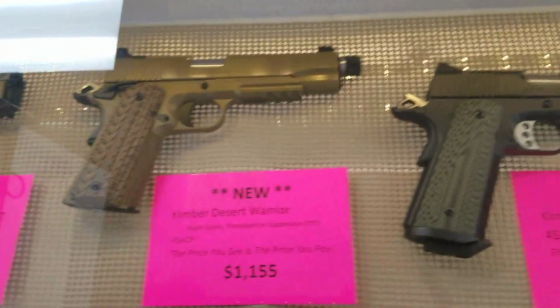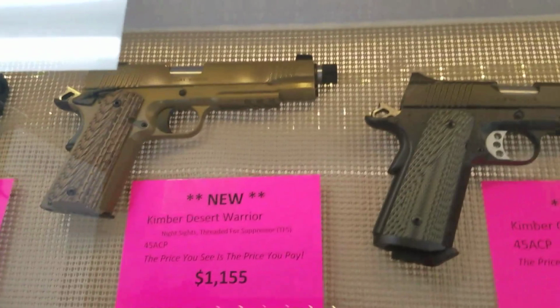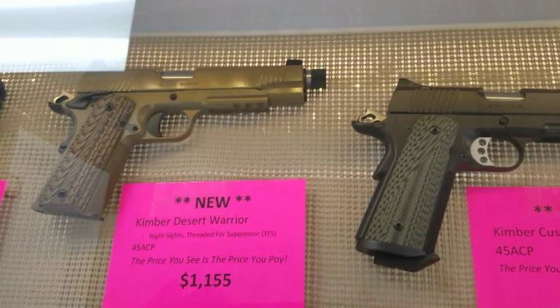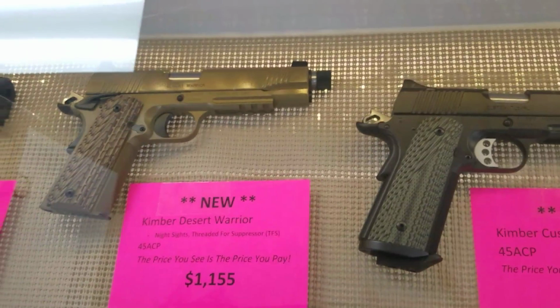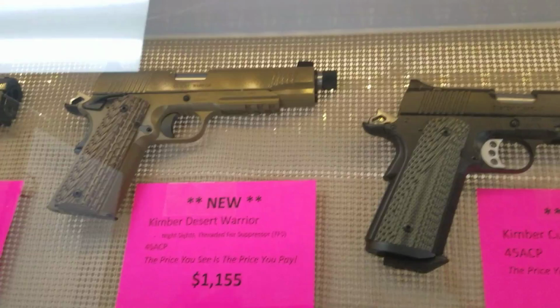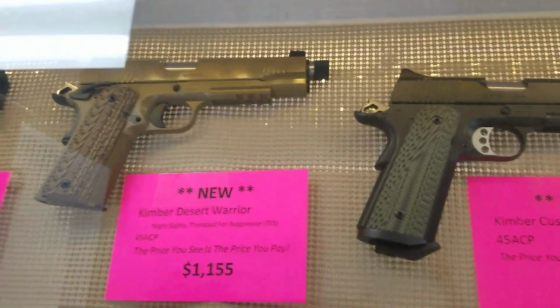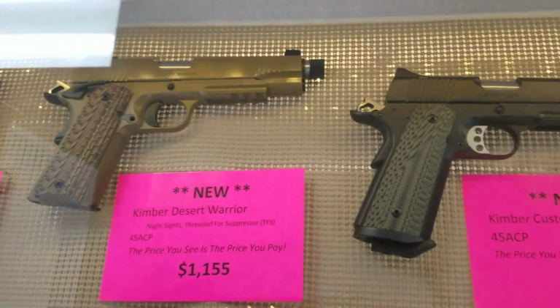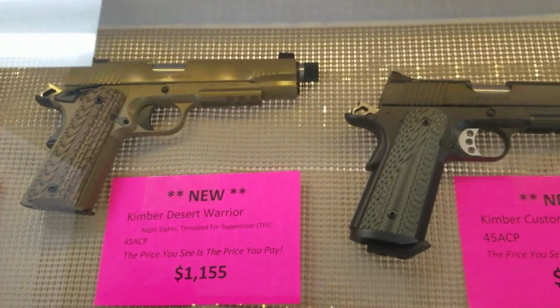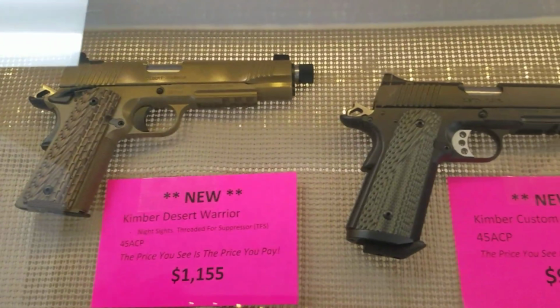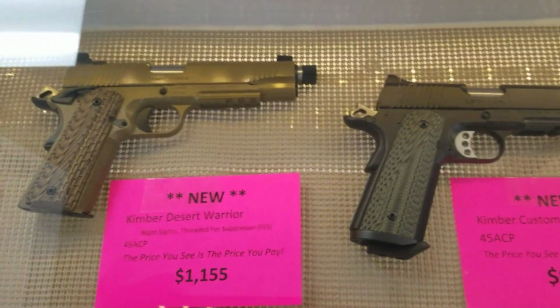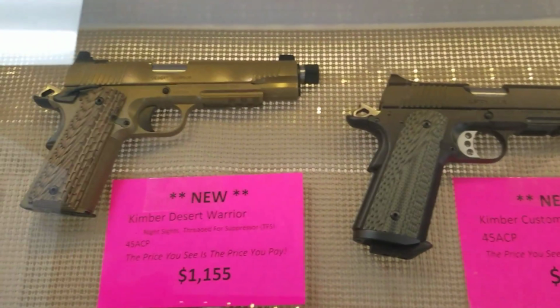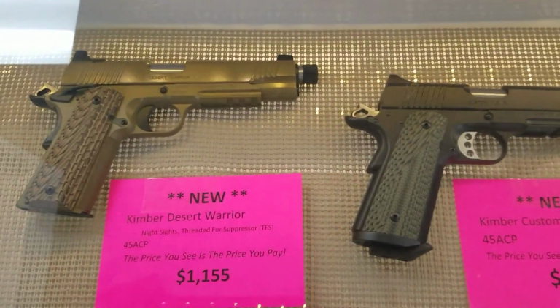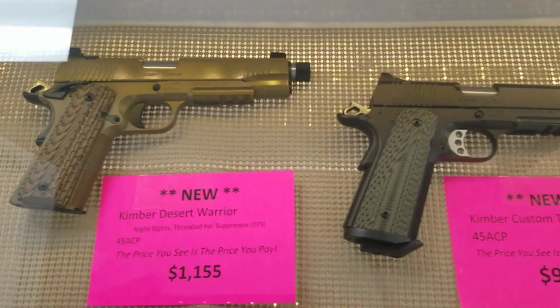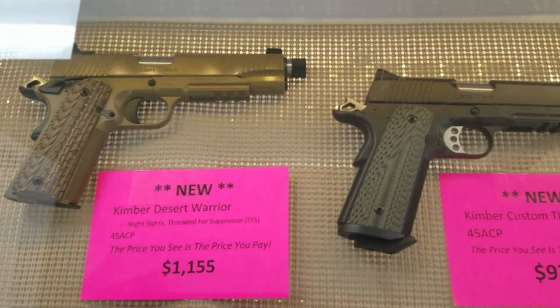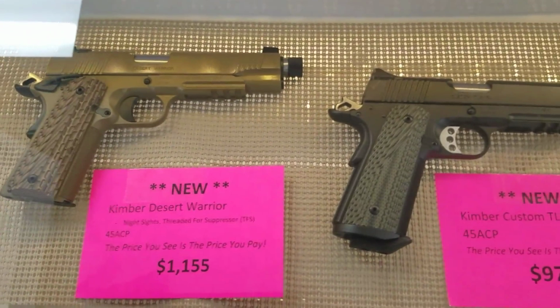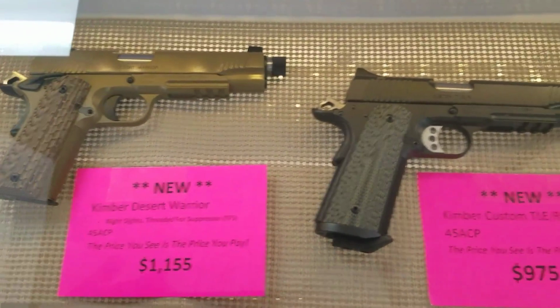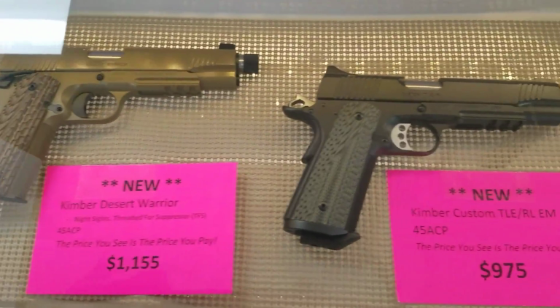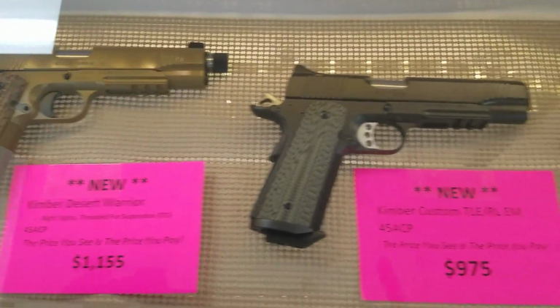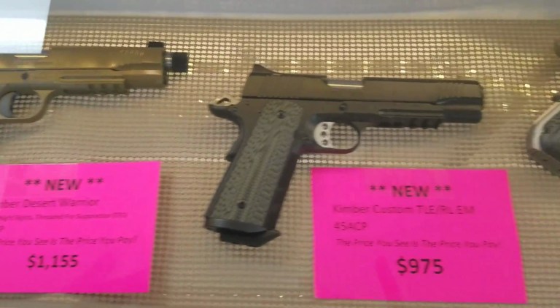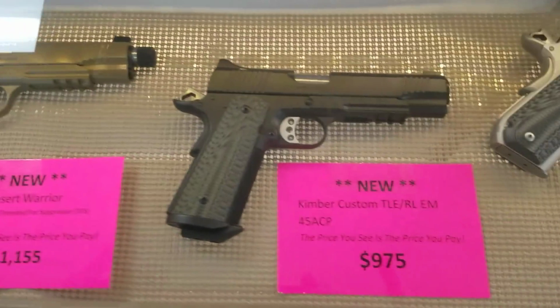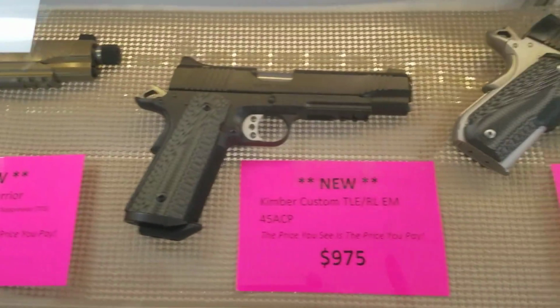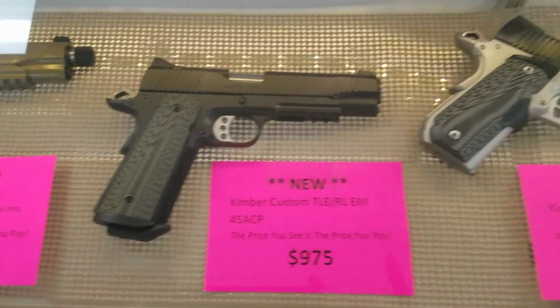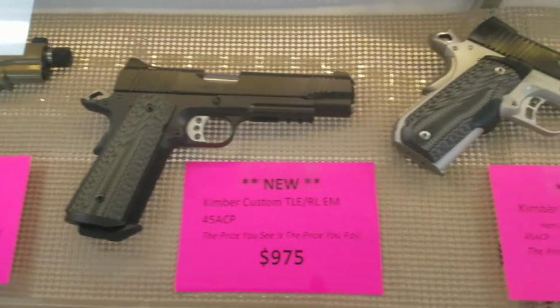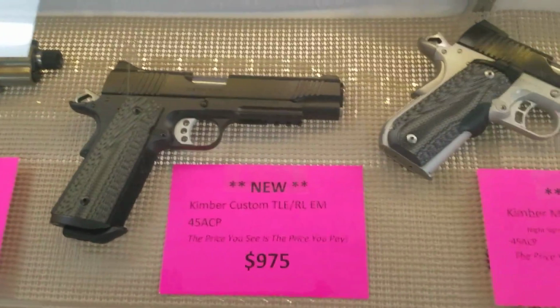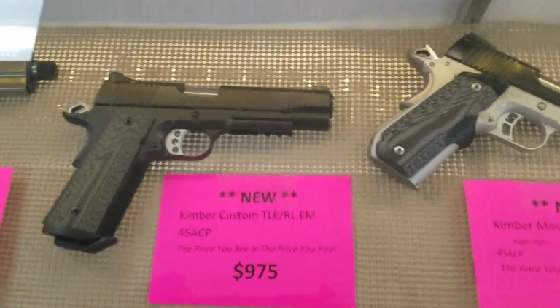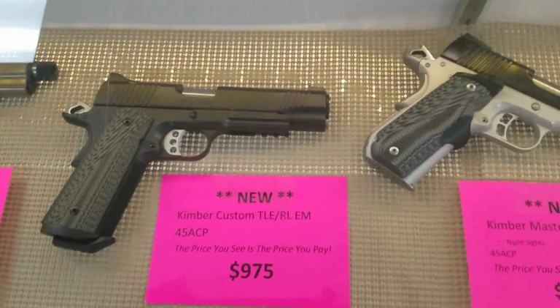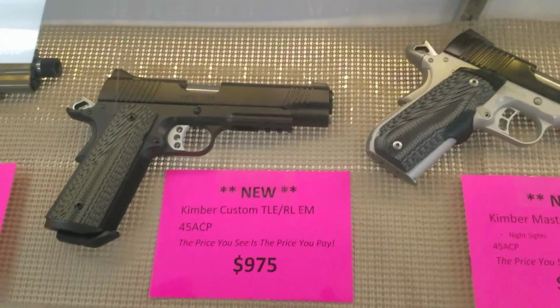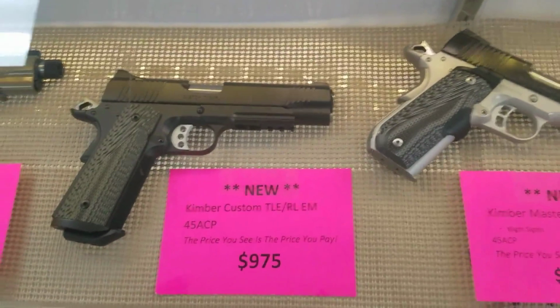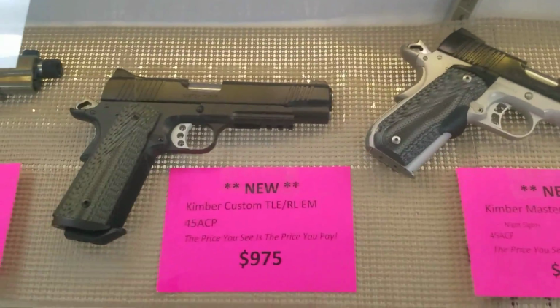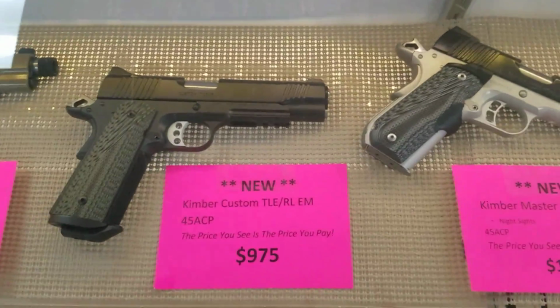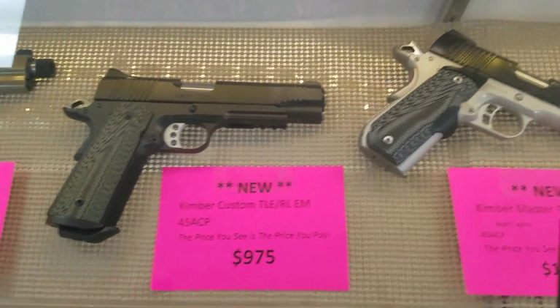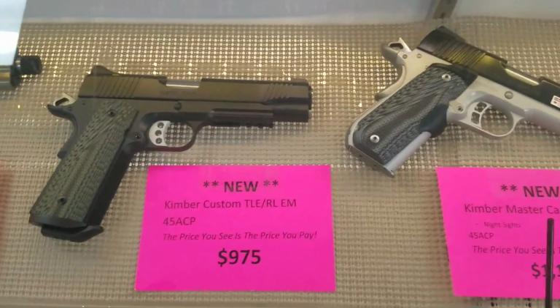We got a new lot of Kimbers in. We sell these suckers like crazy.